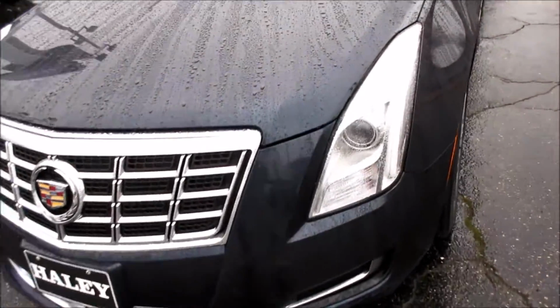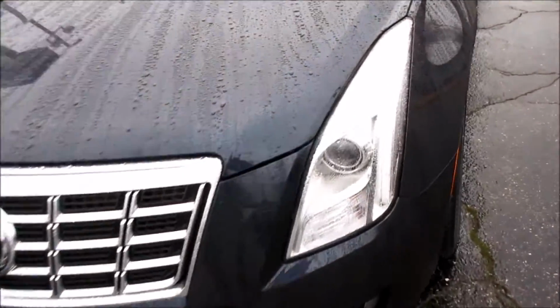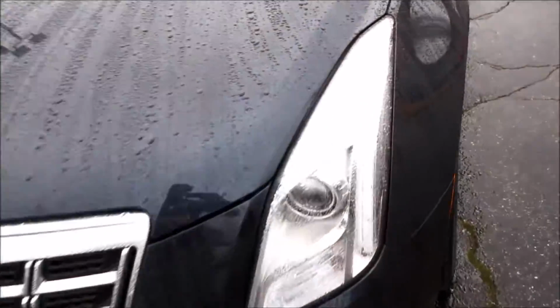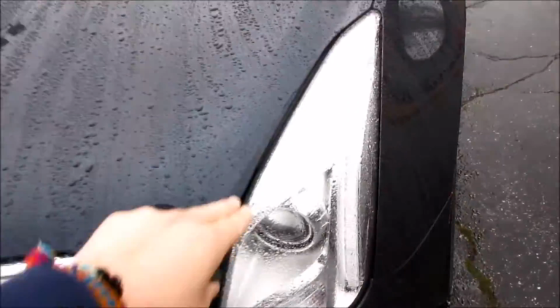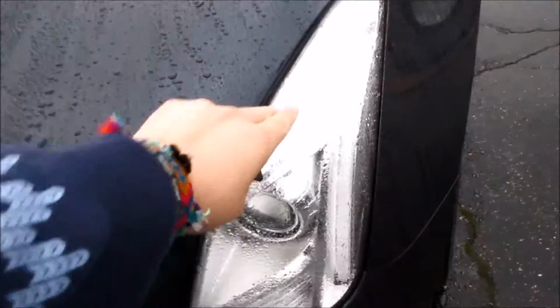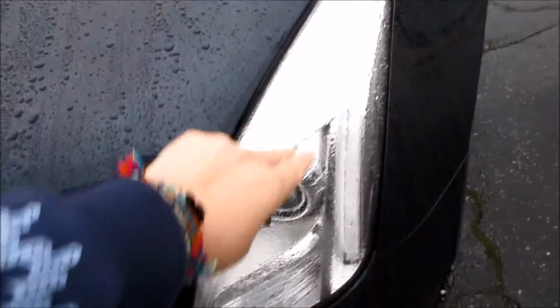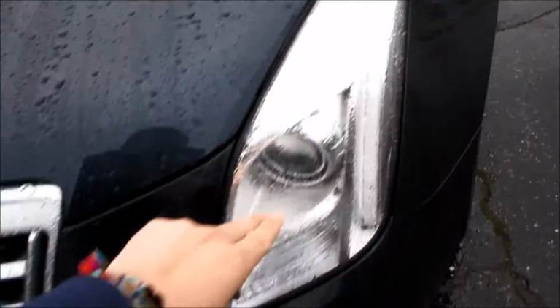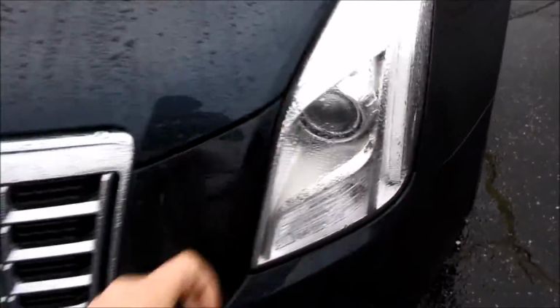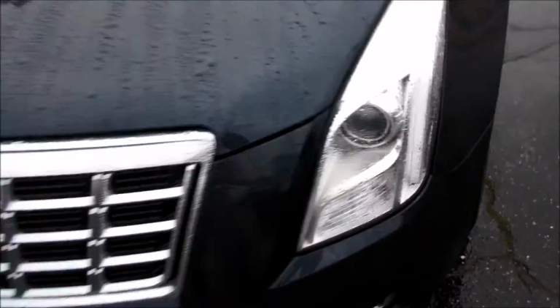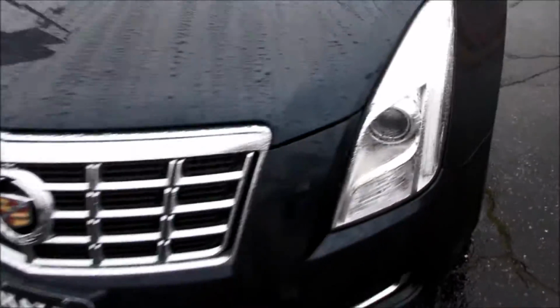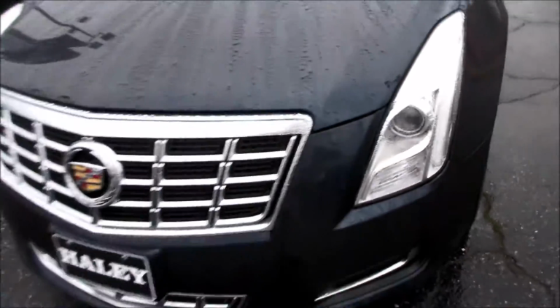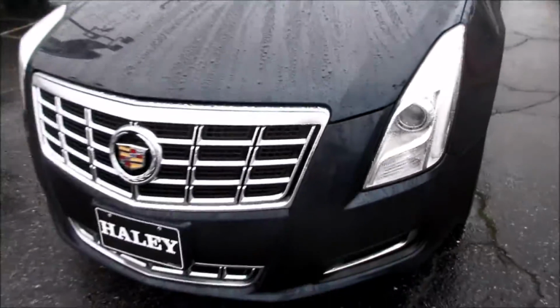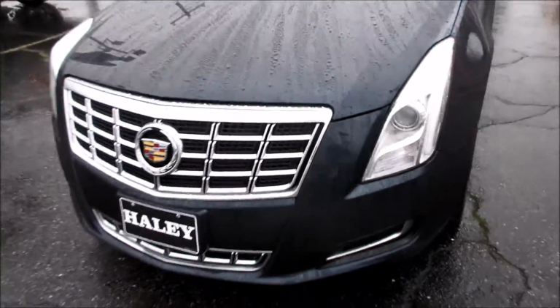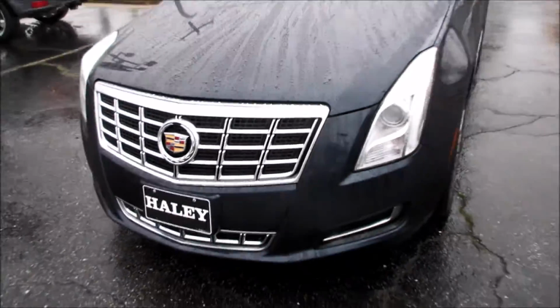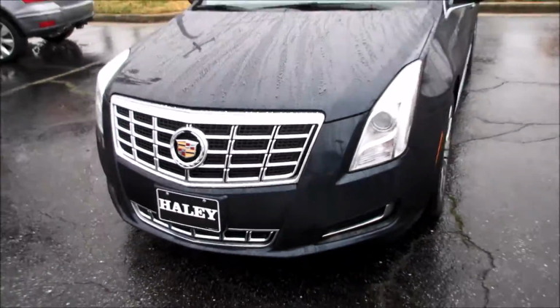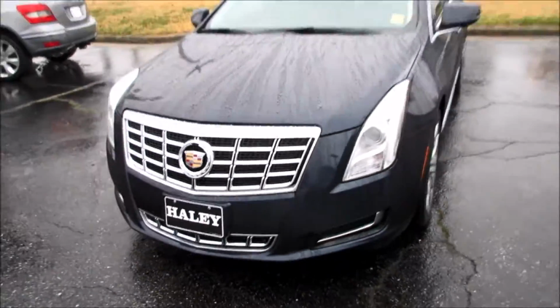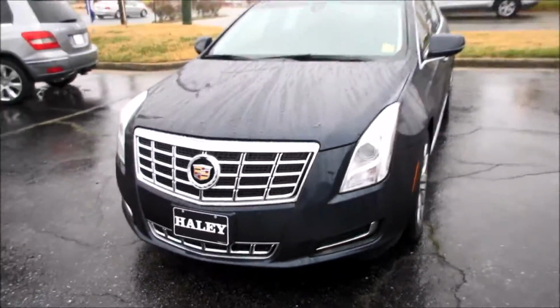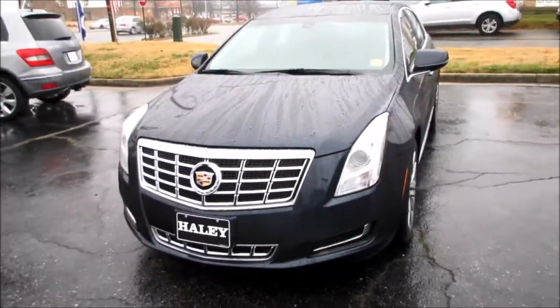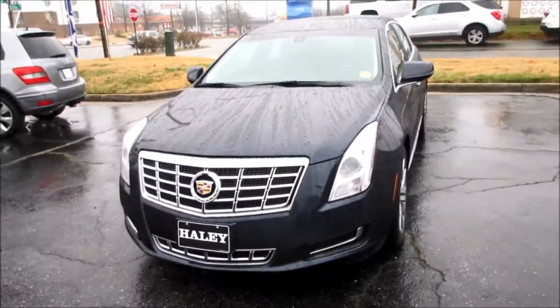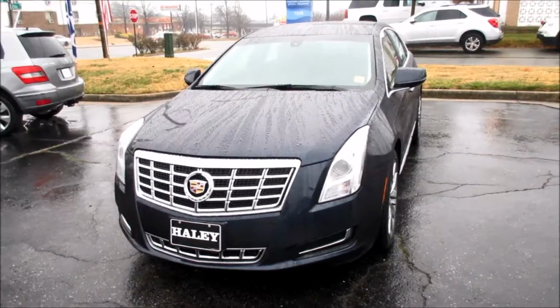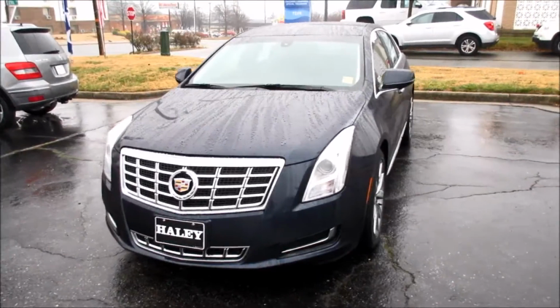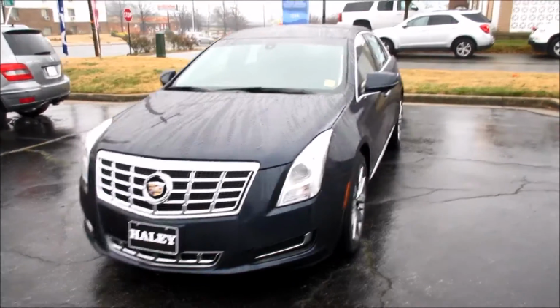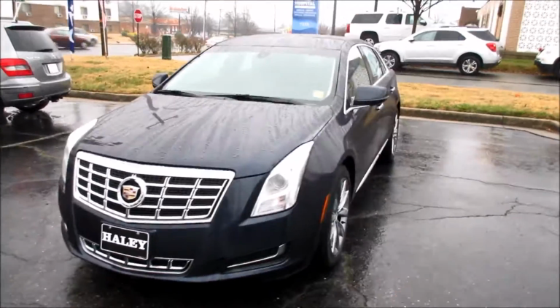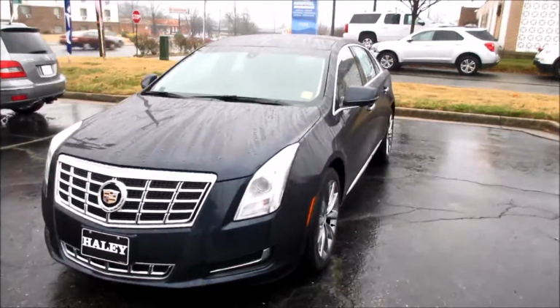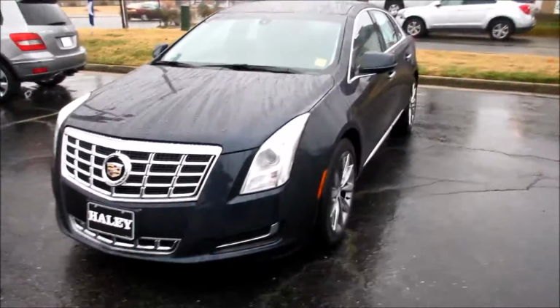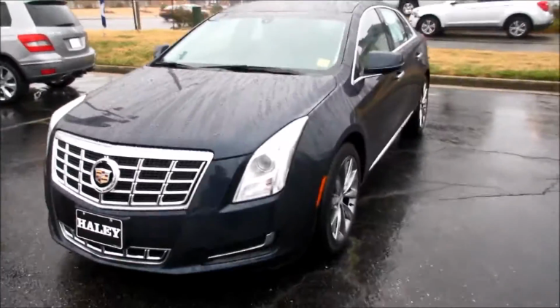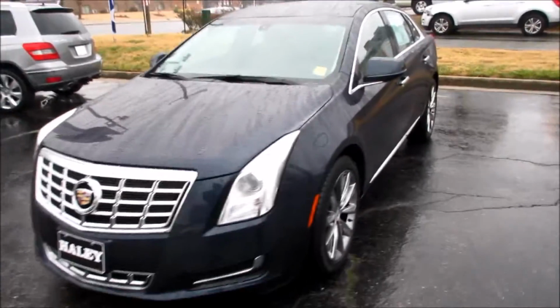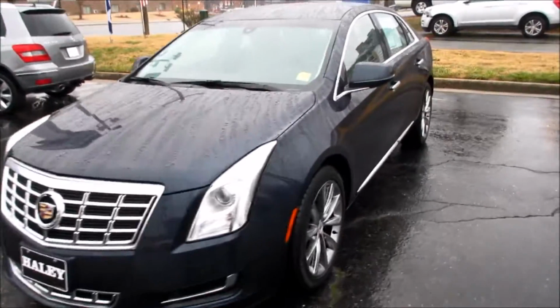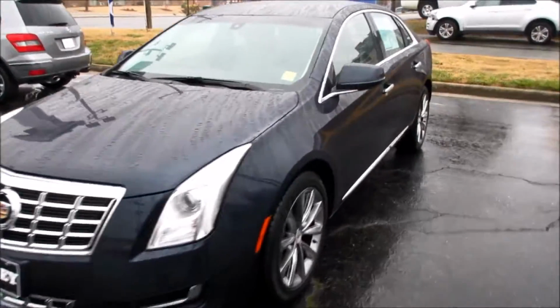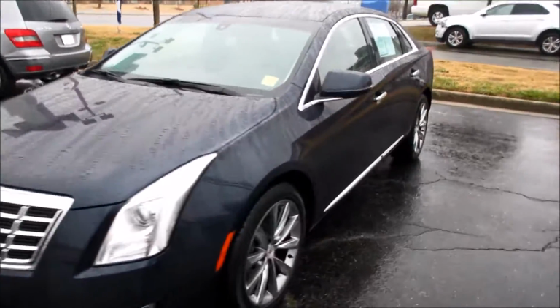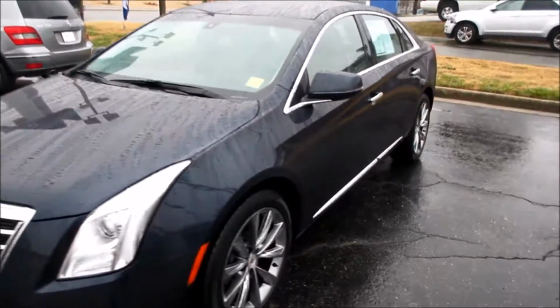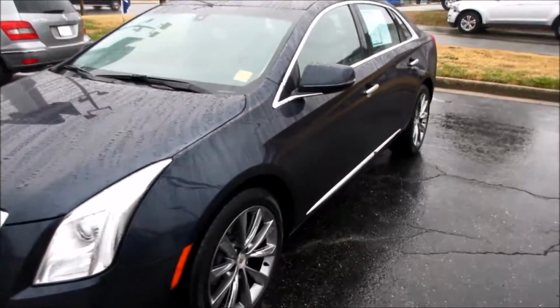The projector HID headlights are LED accented and look very nice on this car. So we'll go ahead and step inside this one and start it up.